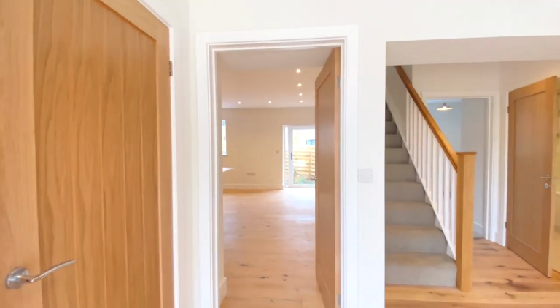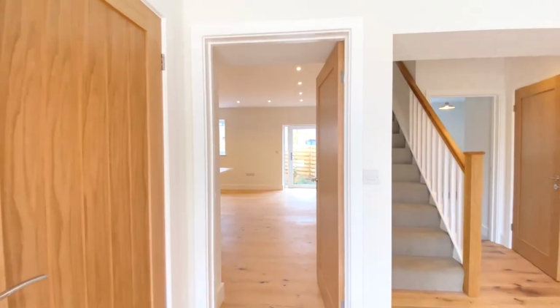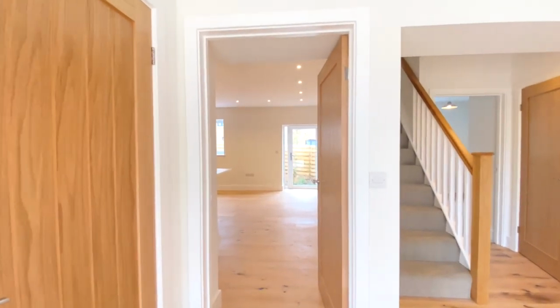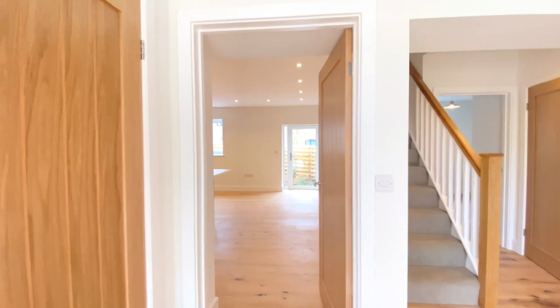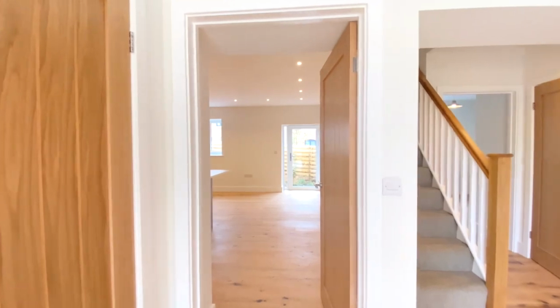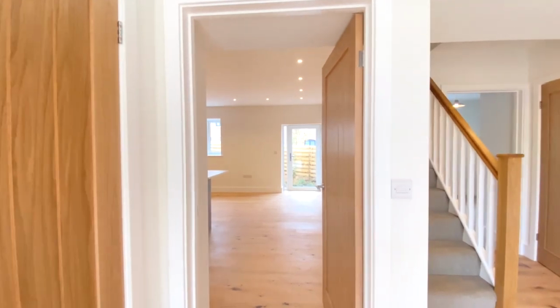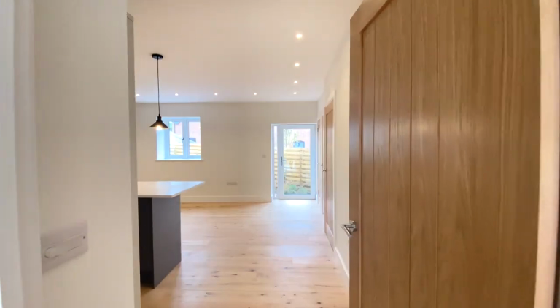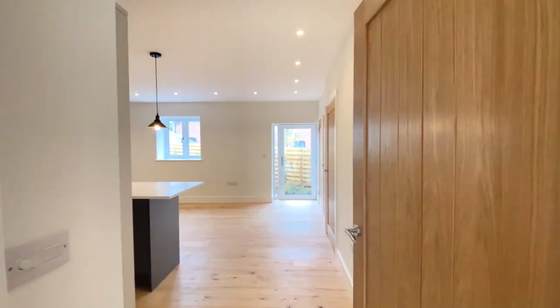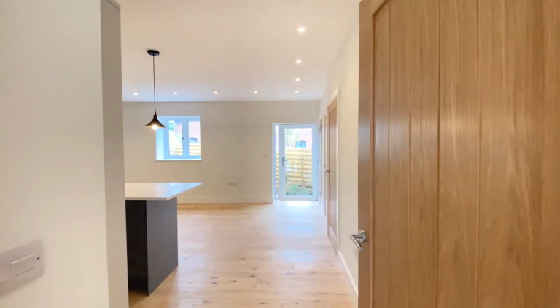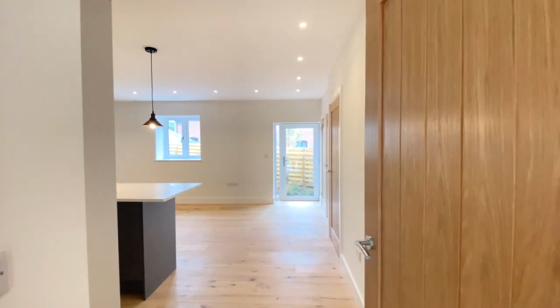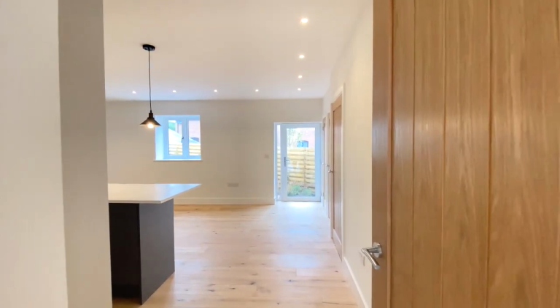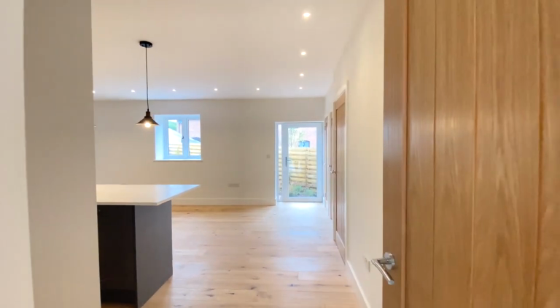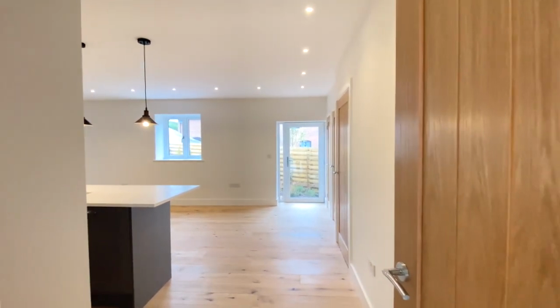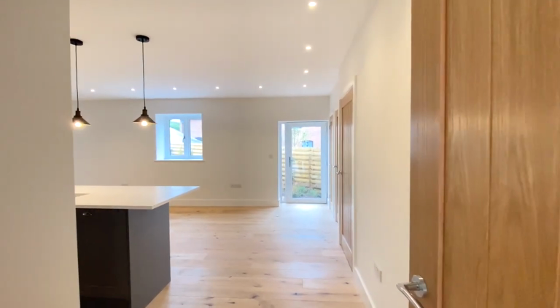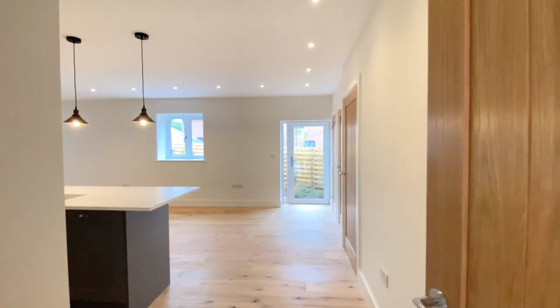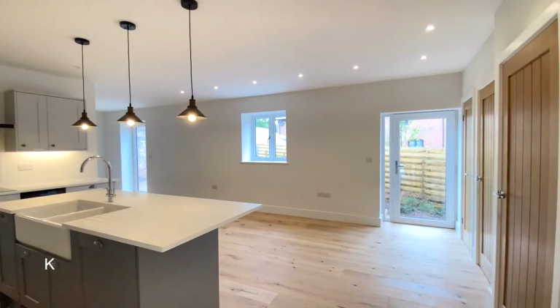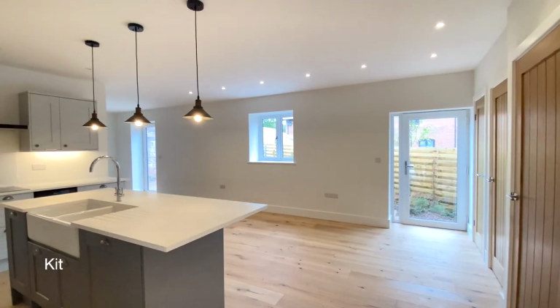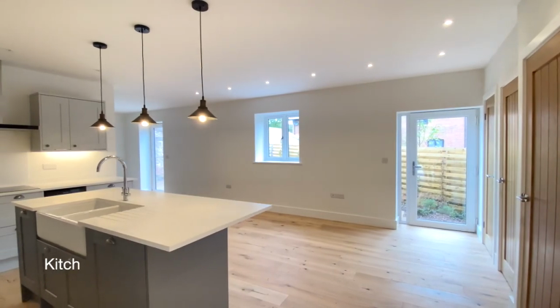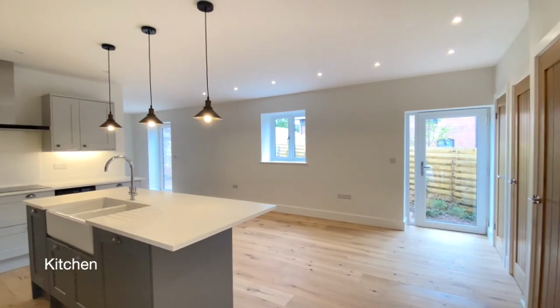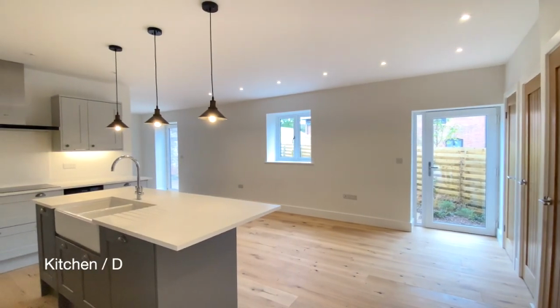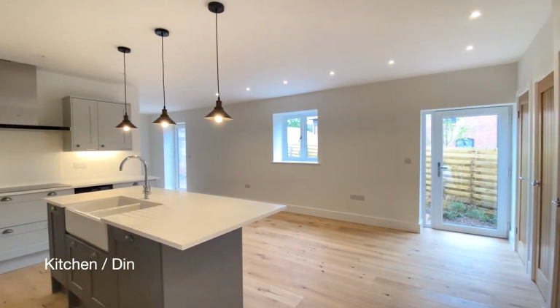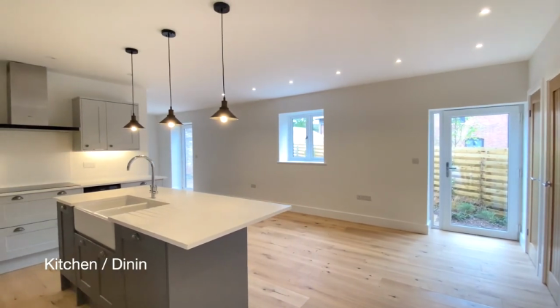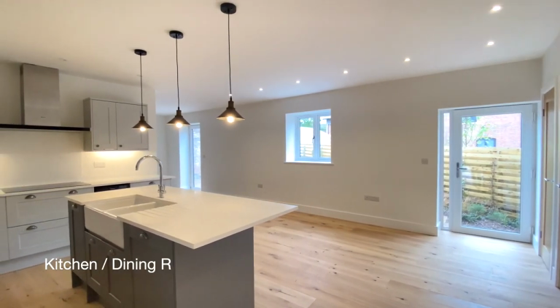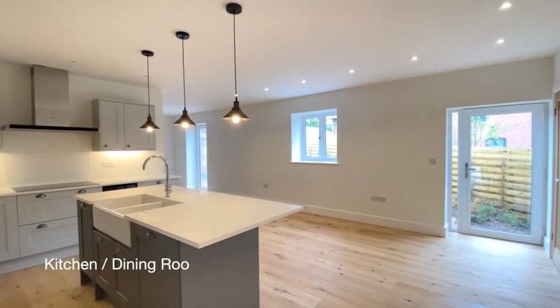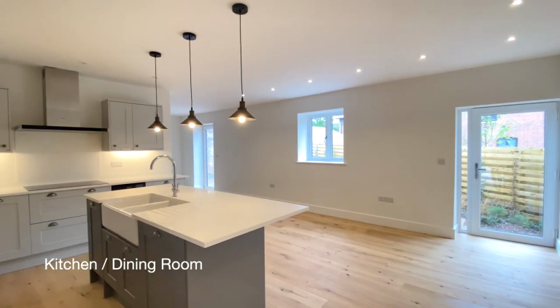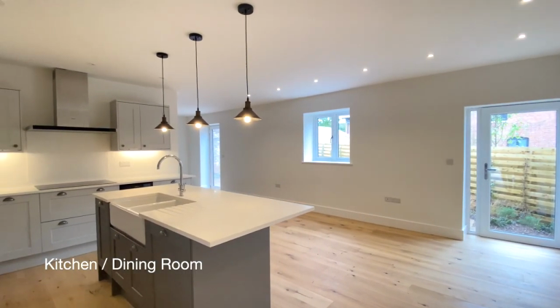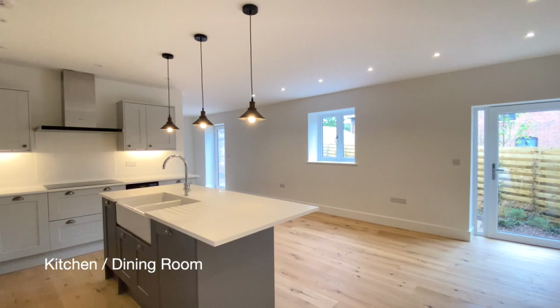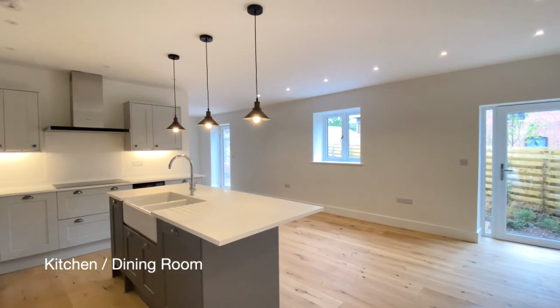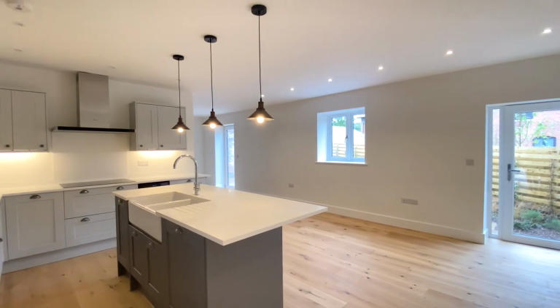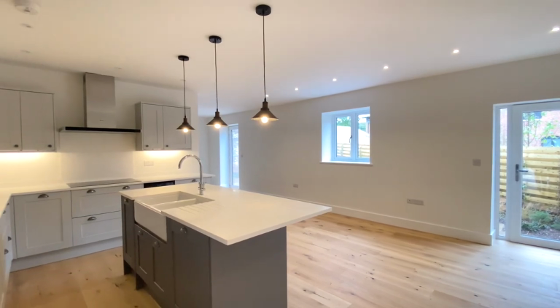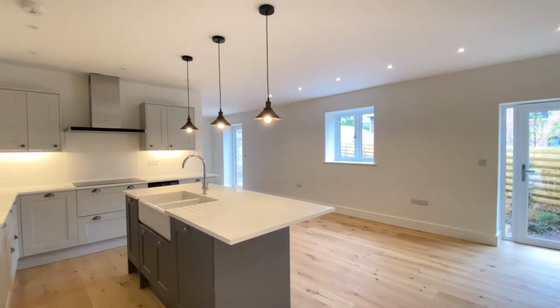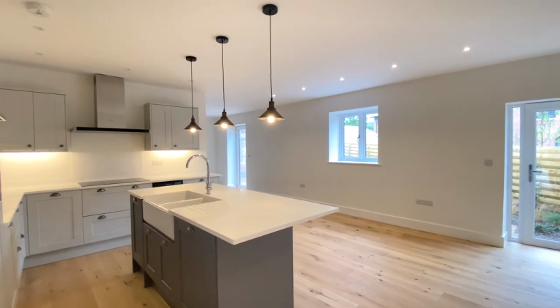Carrying on through to the kitchen dining room. The kitchen benefits from this wonderful central island, as well as a range of integrated appliances.